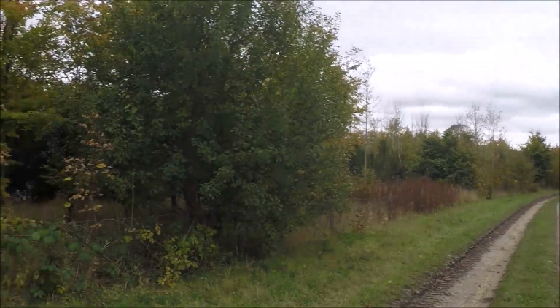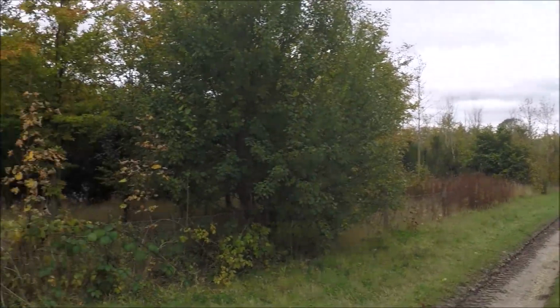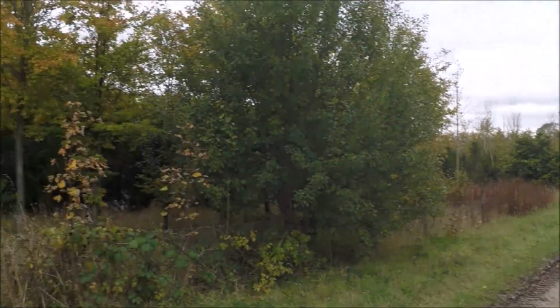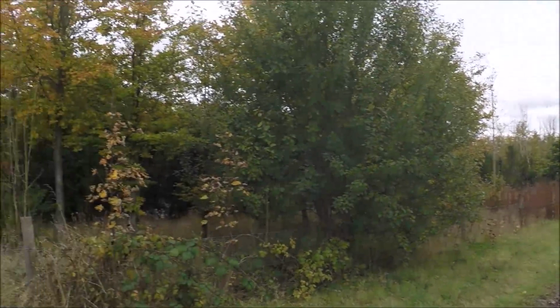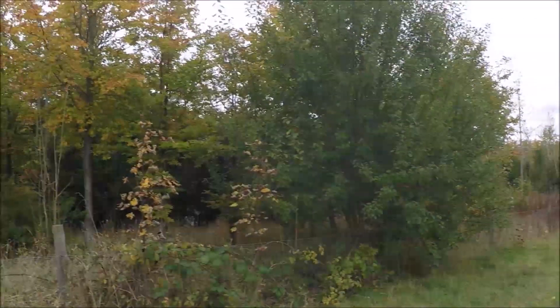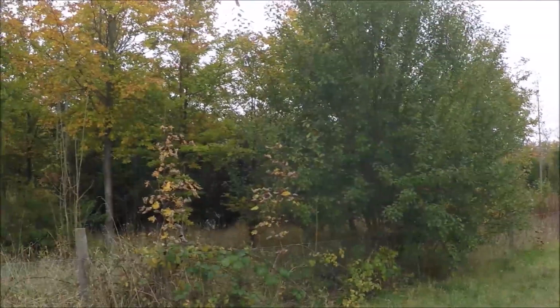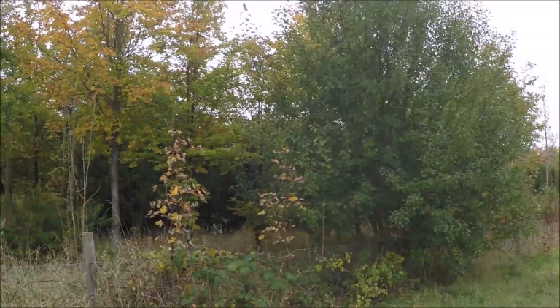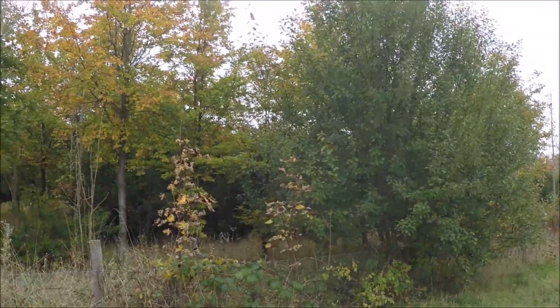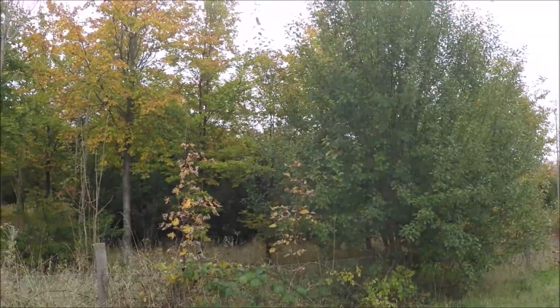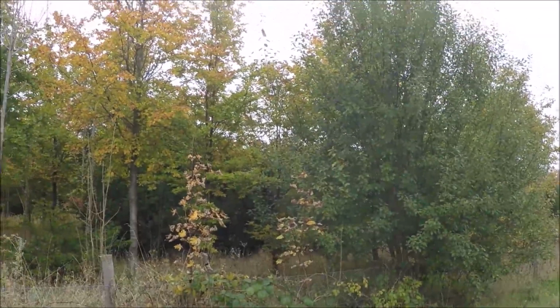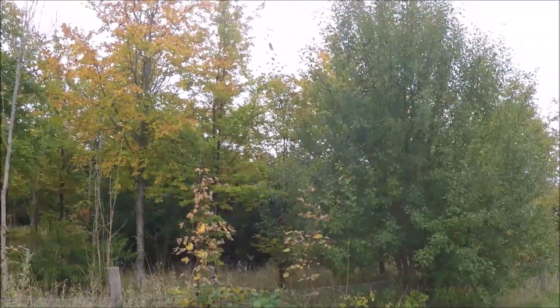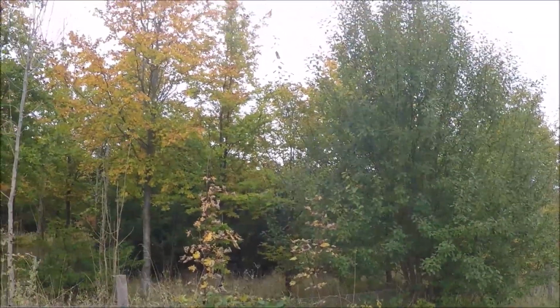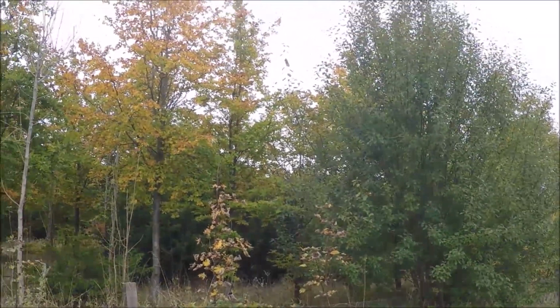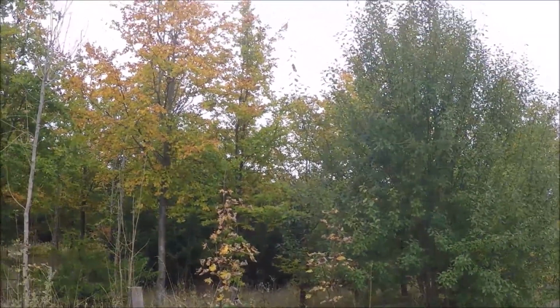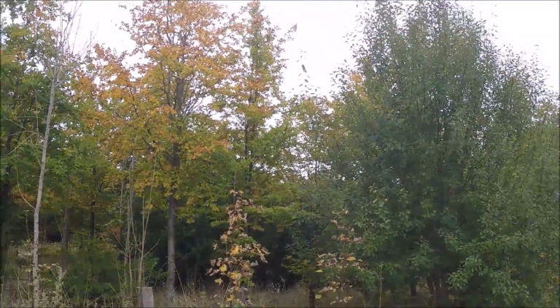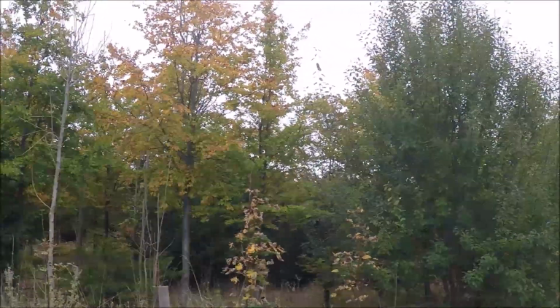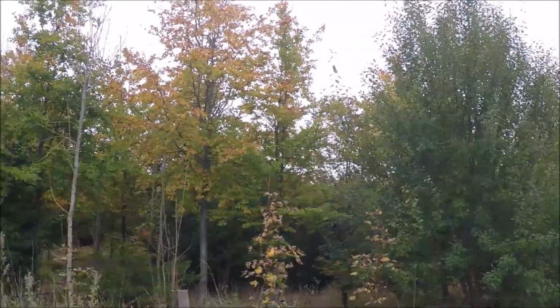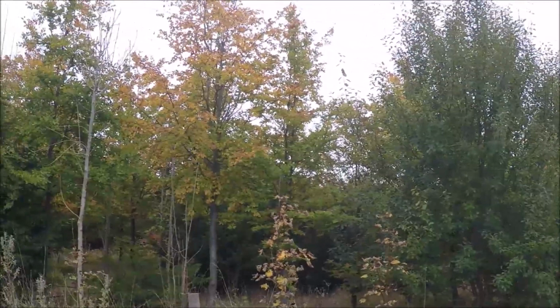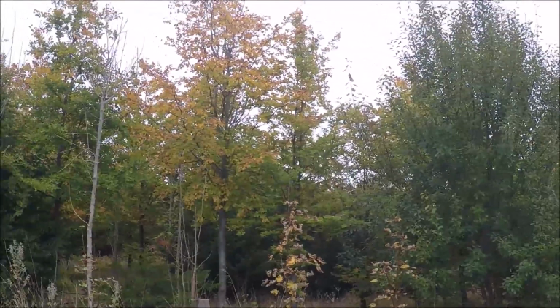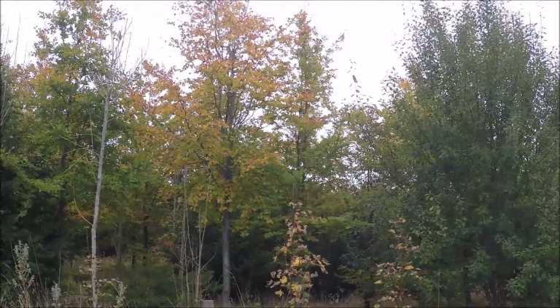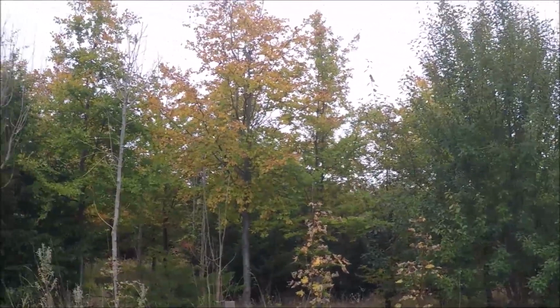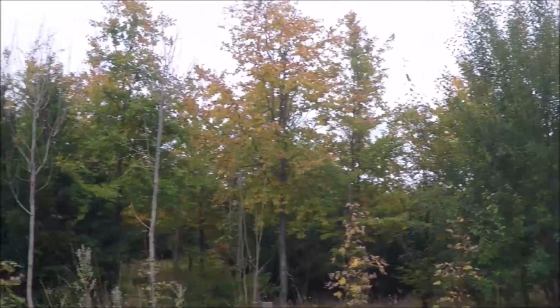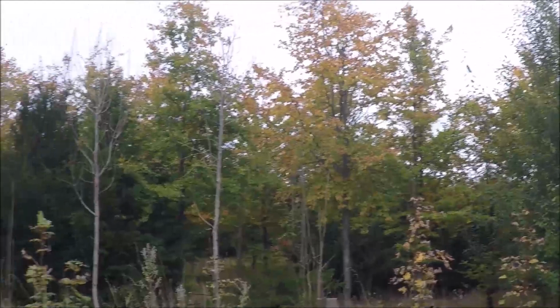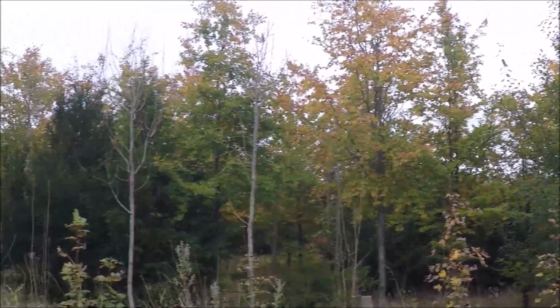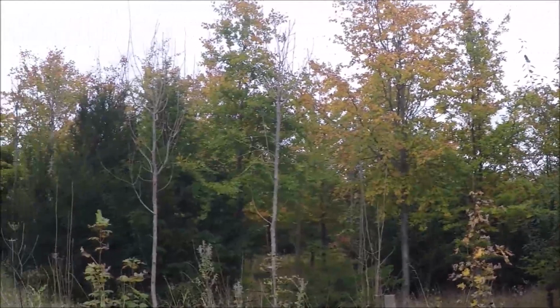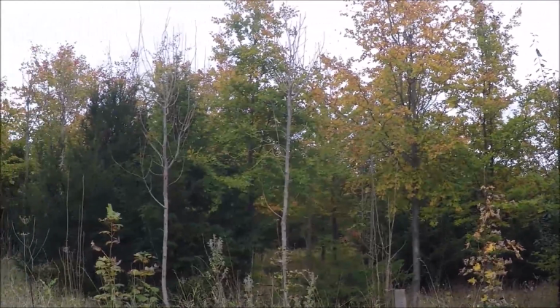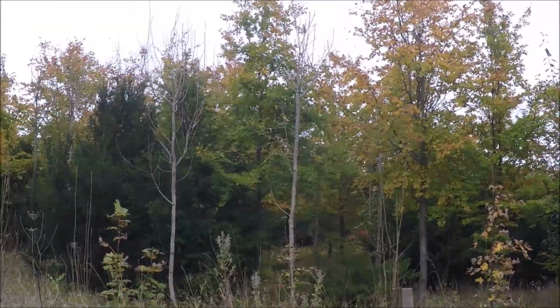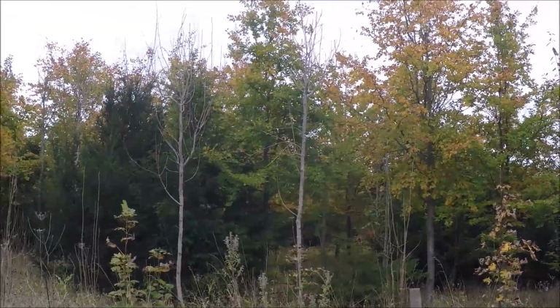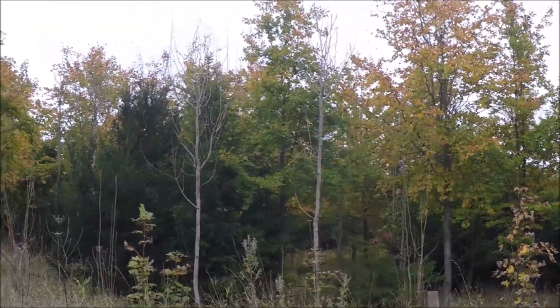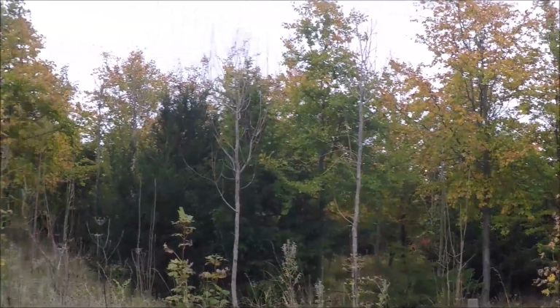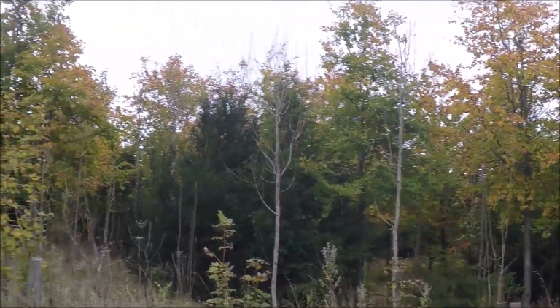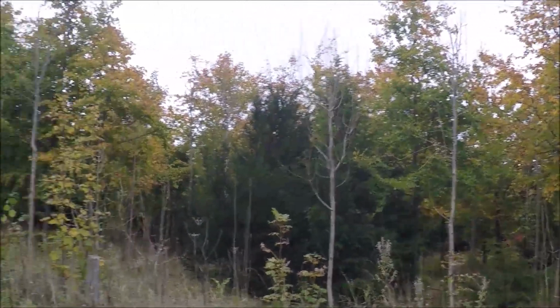This young forest here isn't letting me down with the autumn colour.